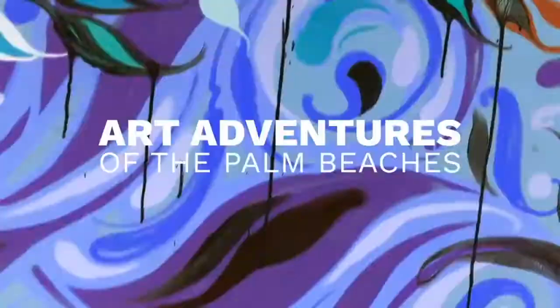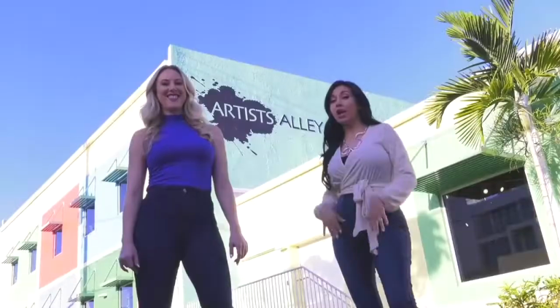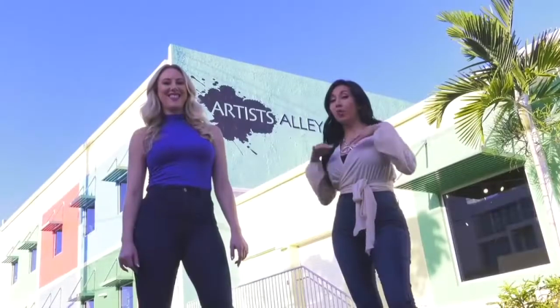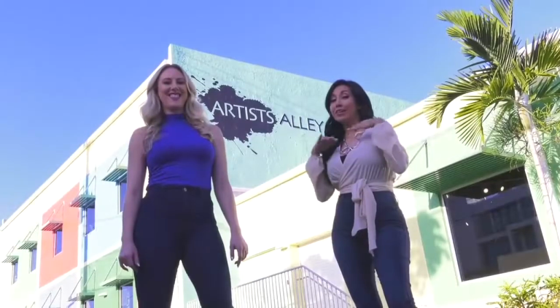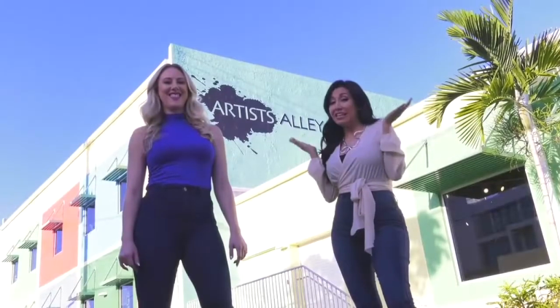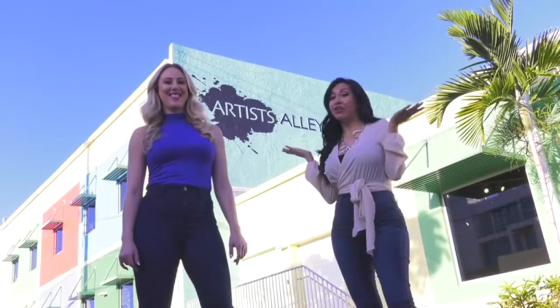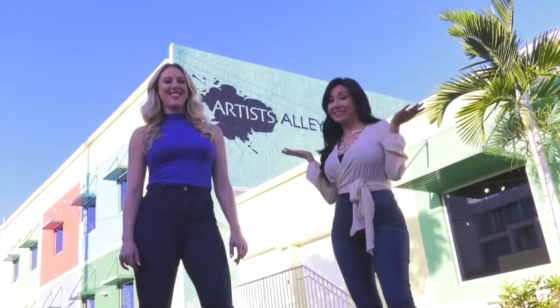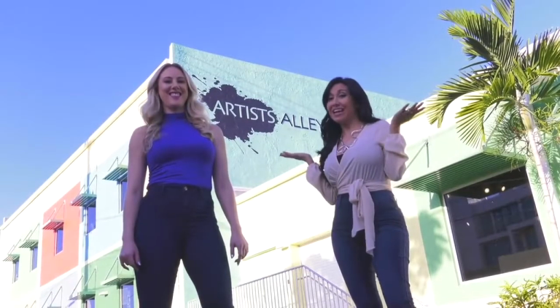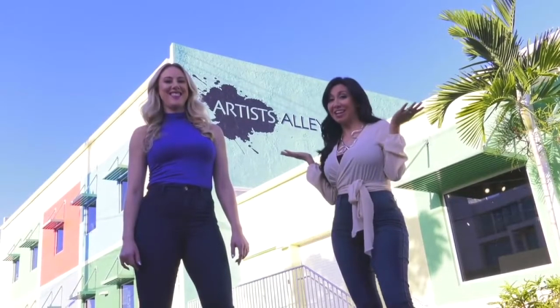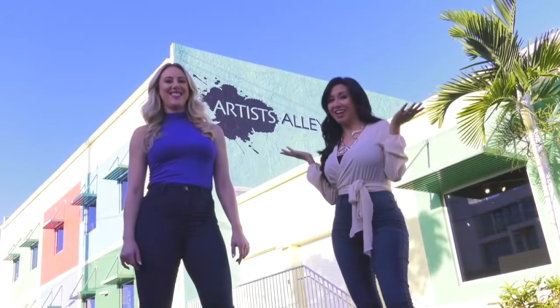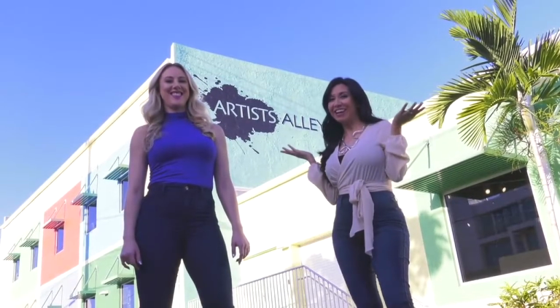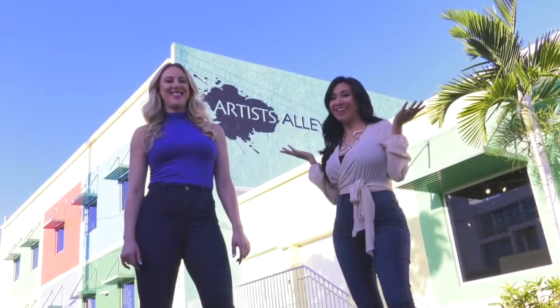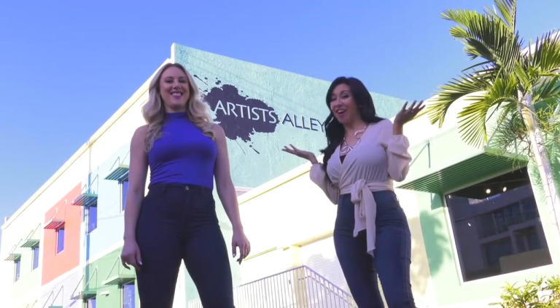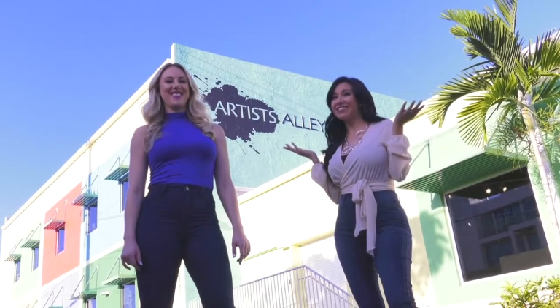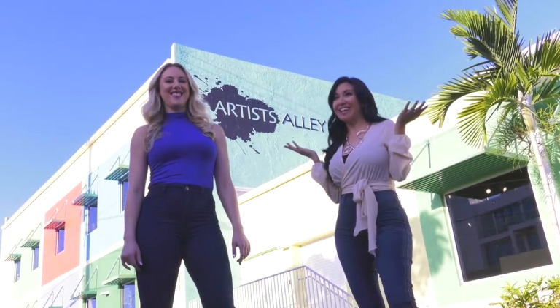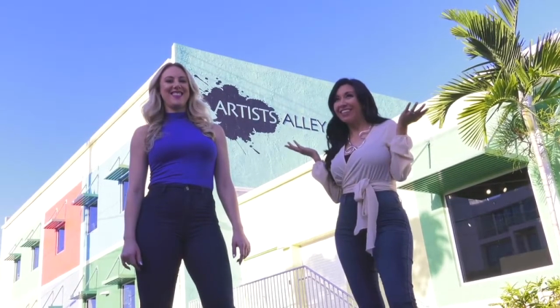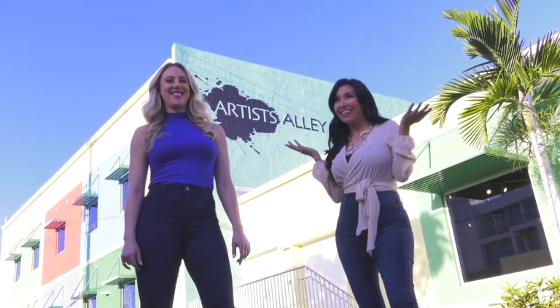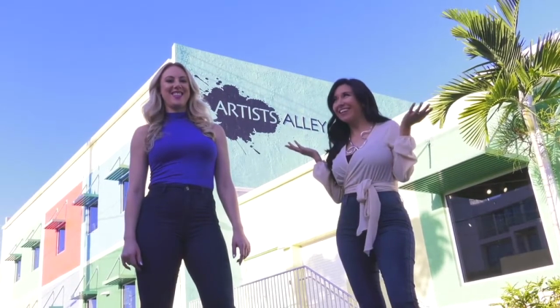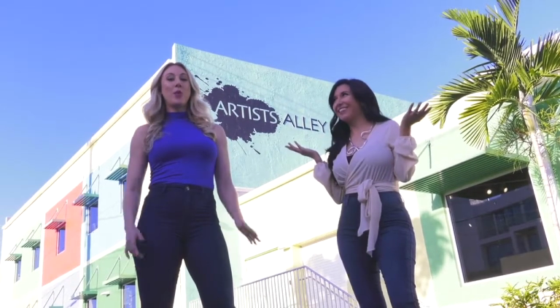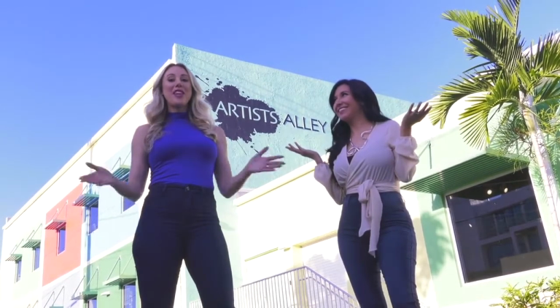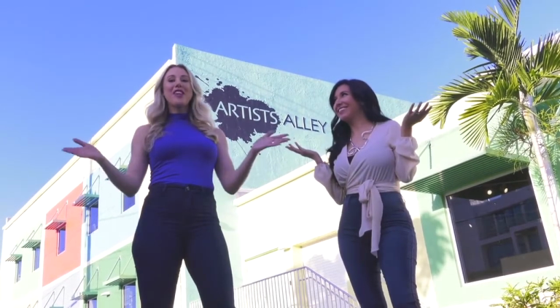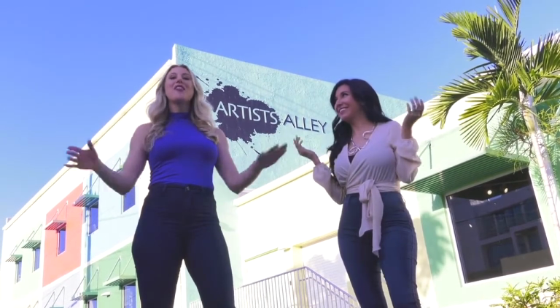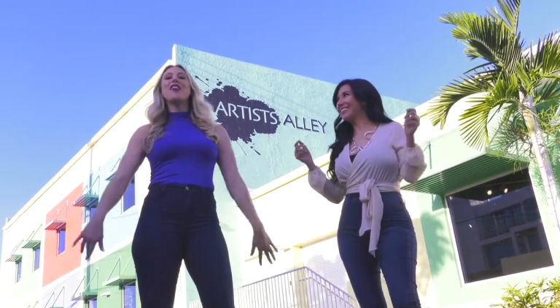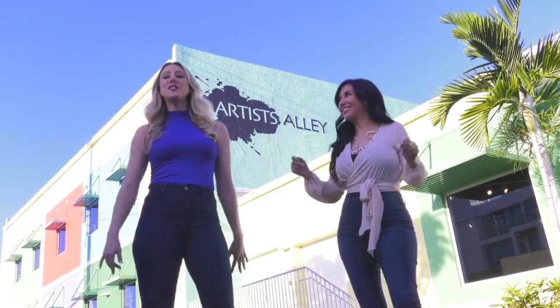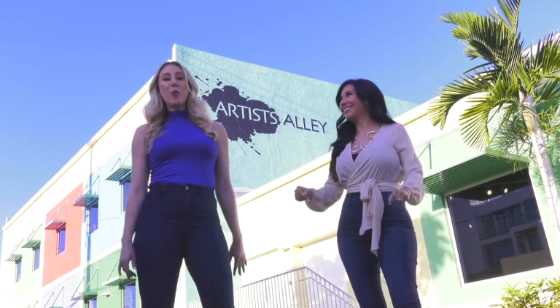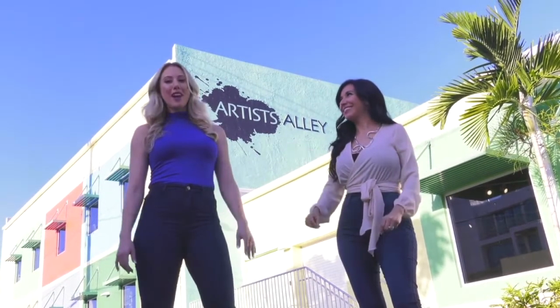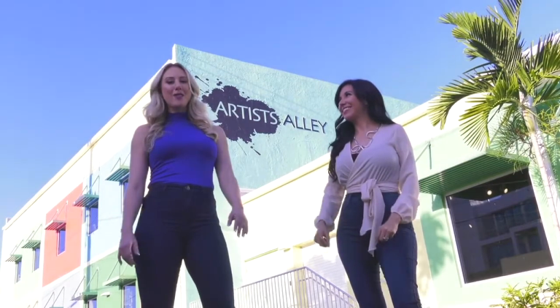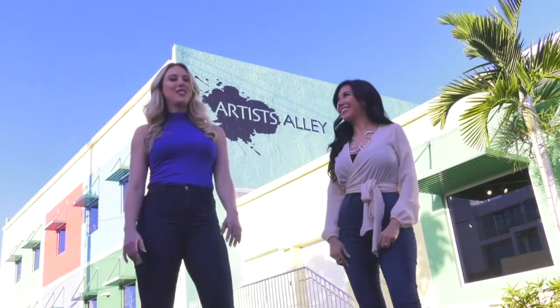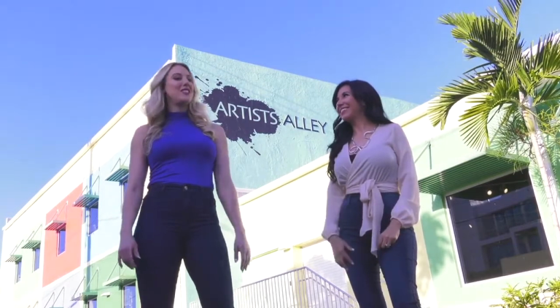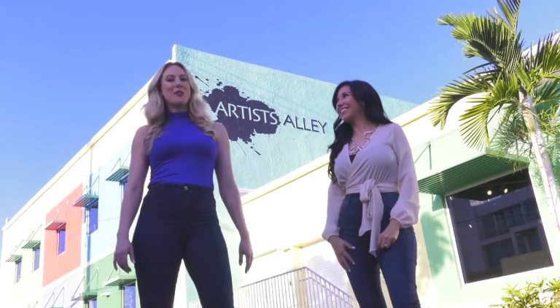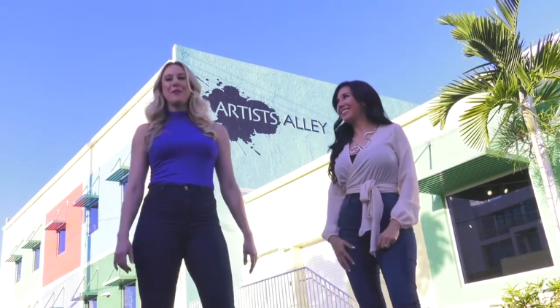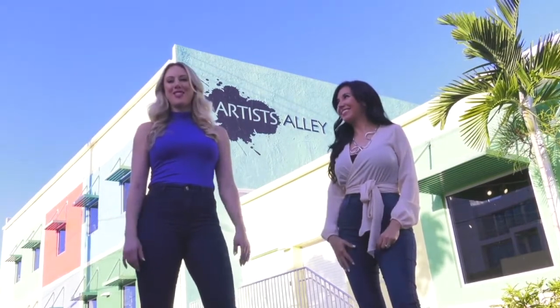We're literally standing here in an artist alley. We're here at the Arts Warehouse in Delray Beach.